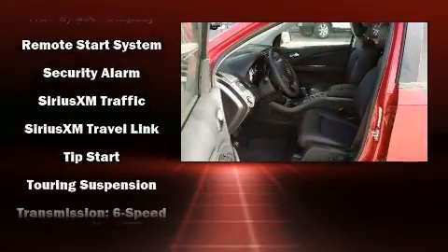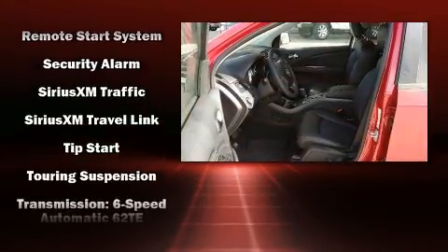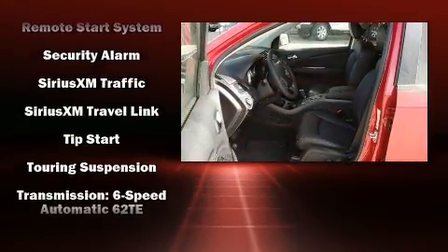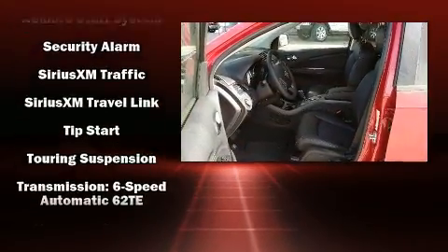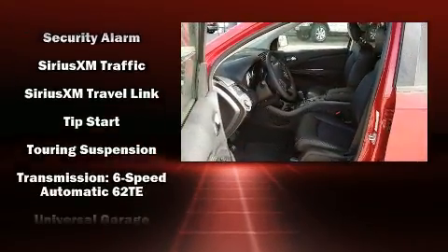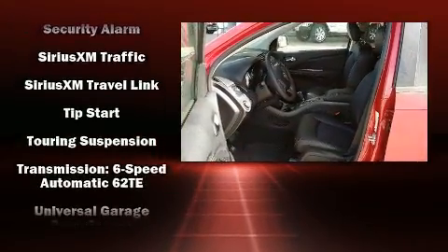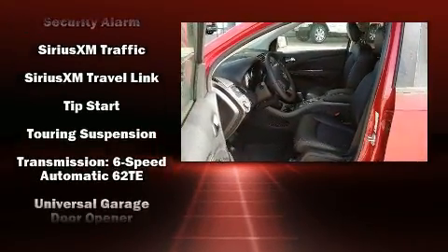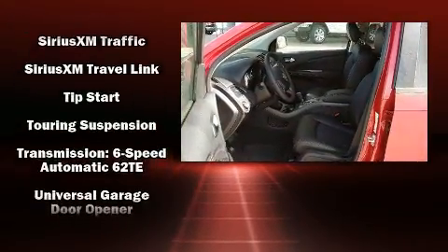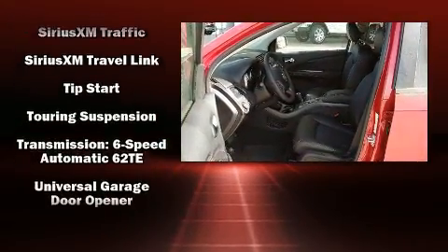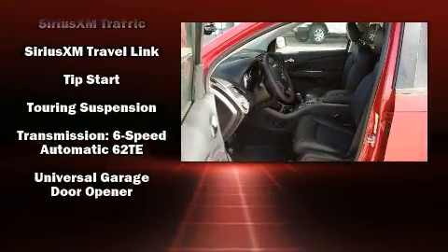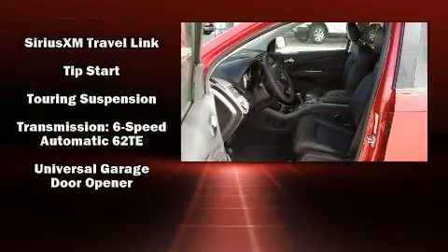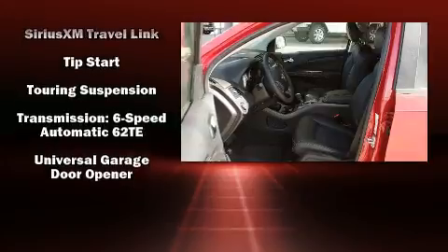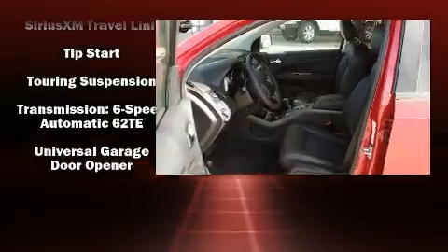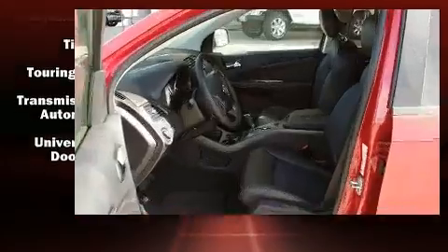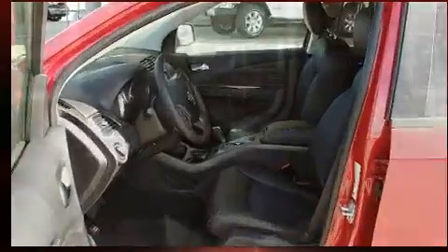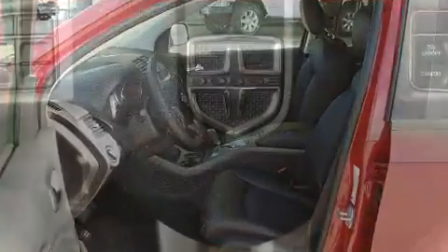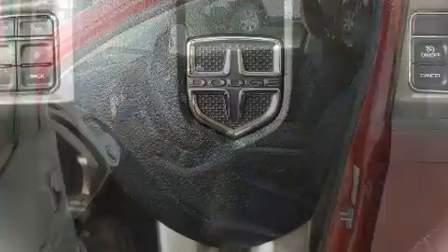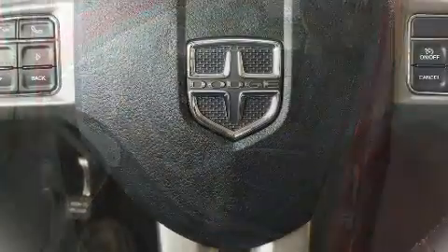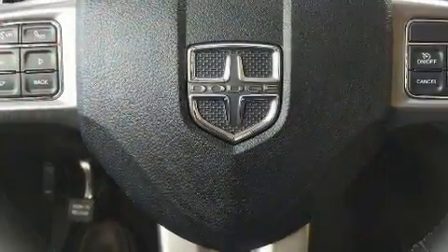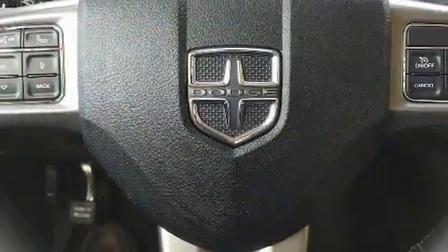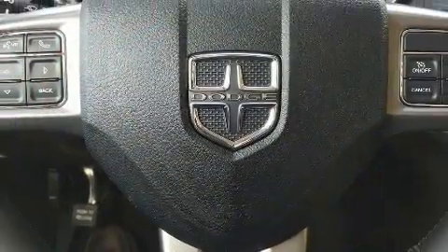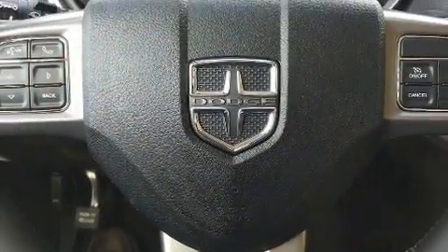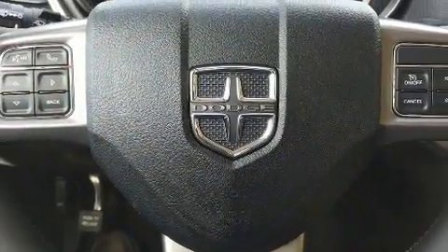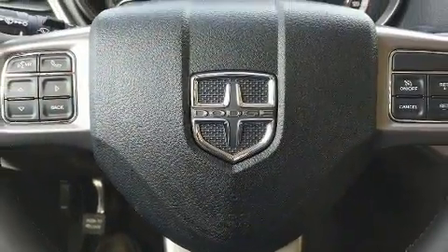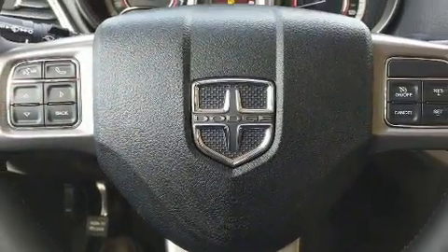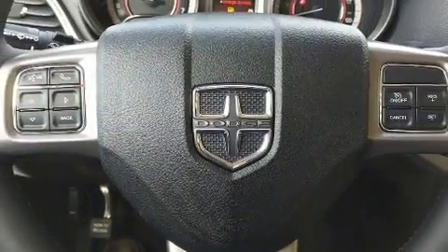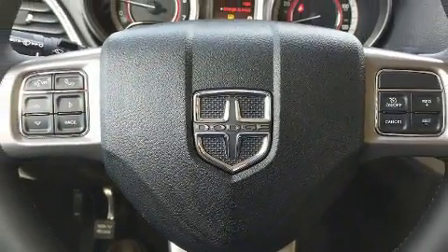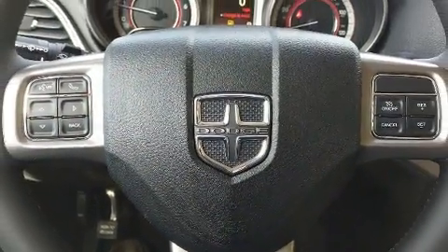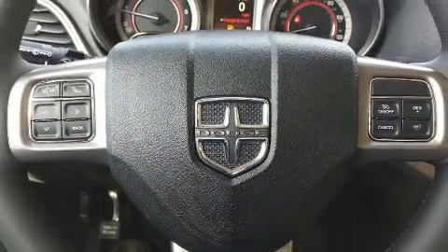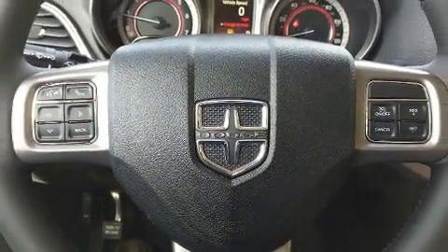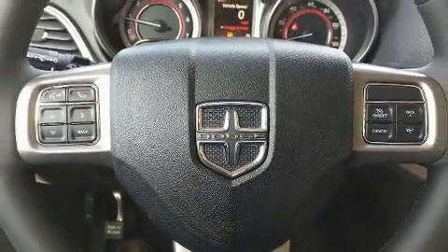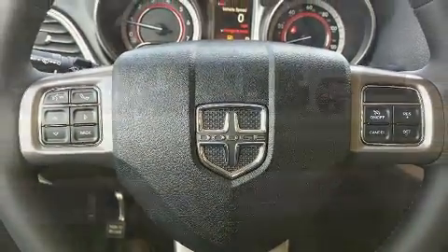Four-wheel disc brakes with ABS and Brake Assist technology provide extra pressure when applying the brakes.